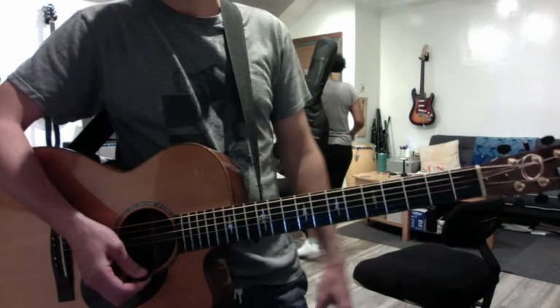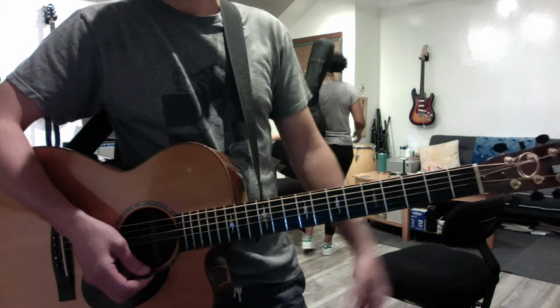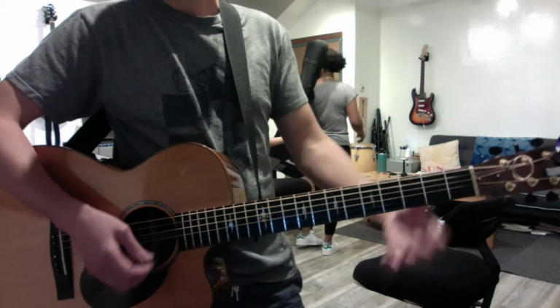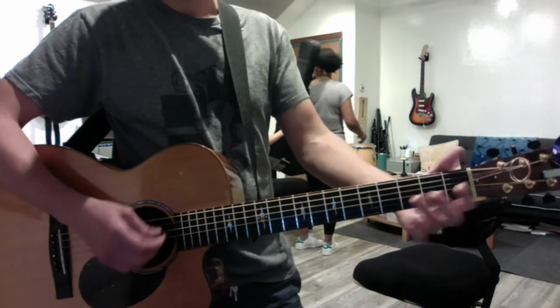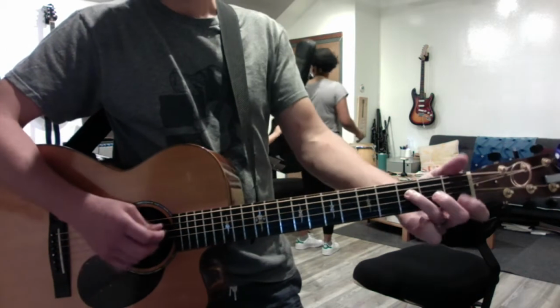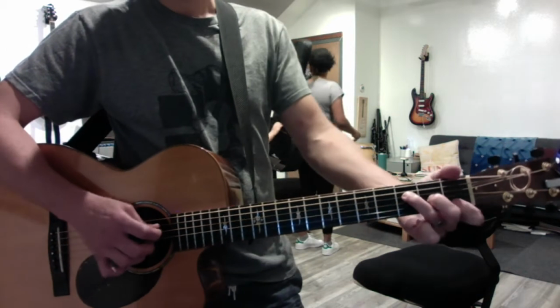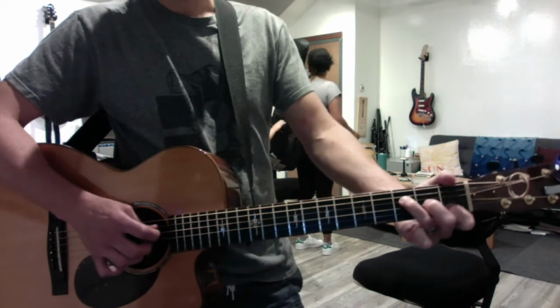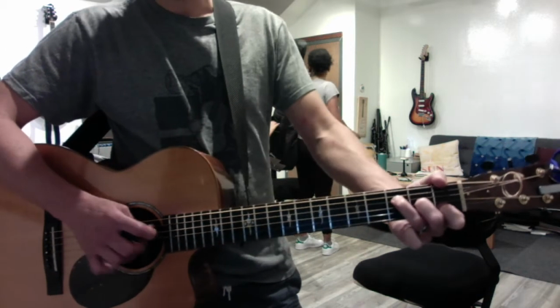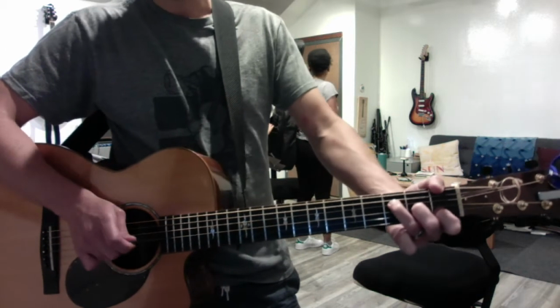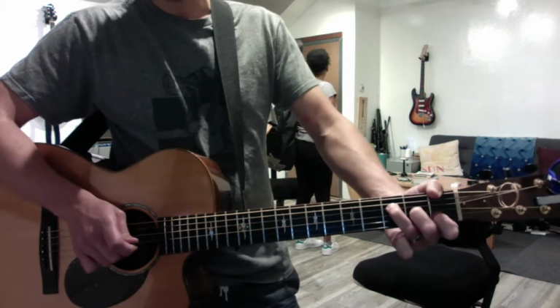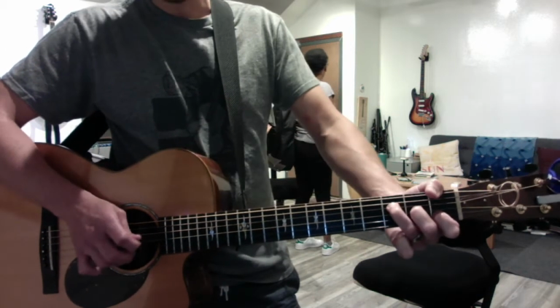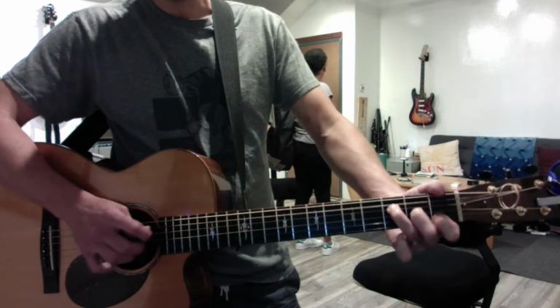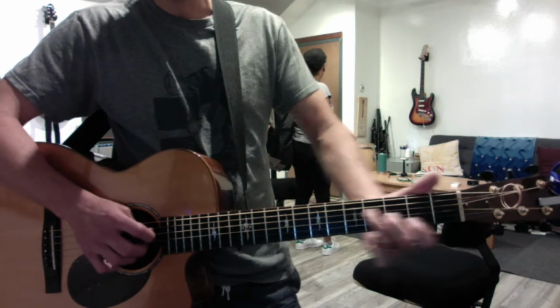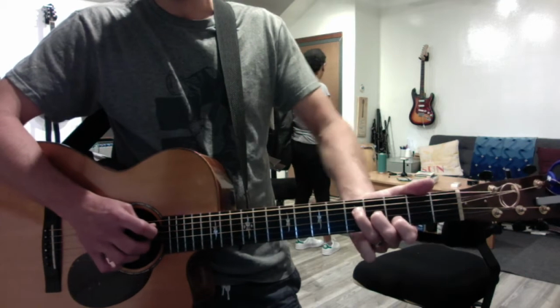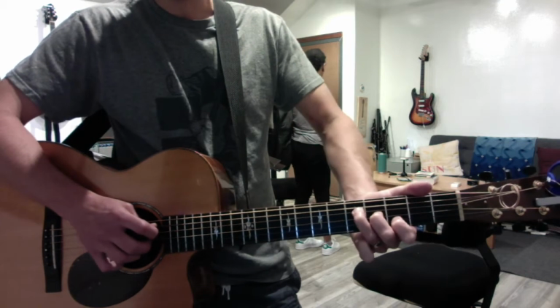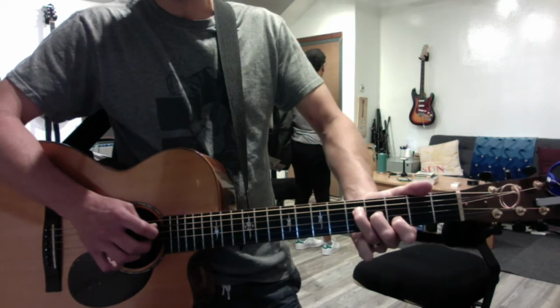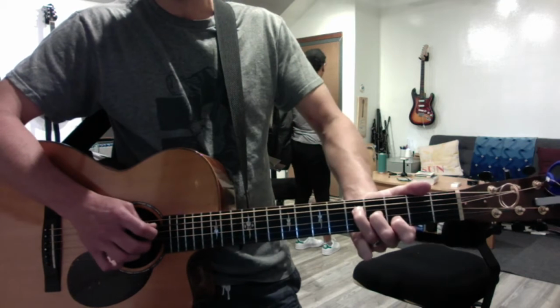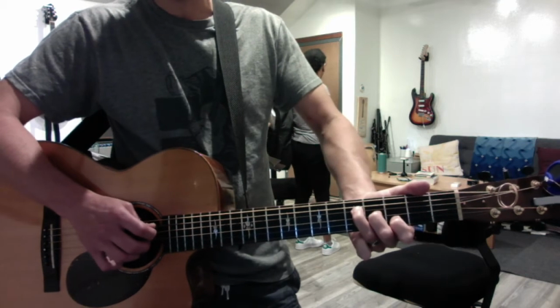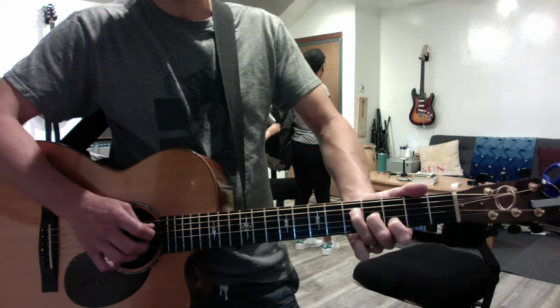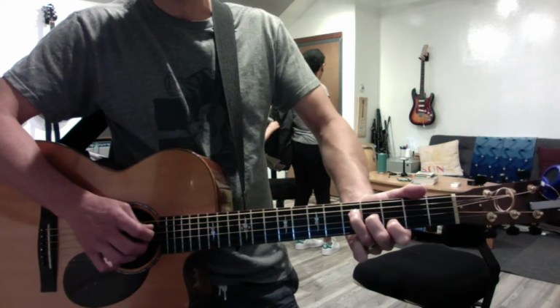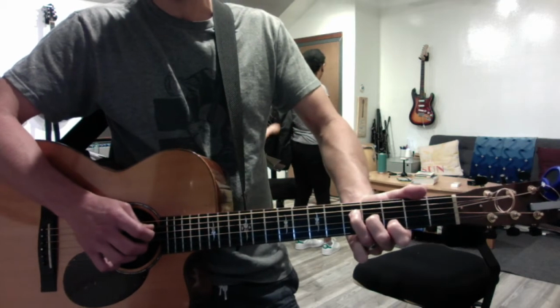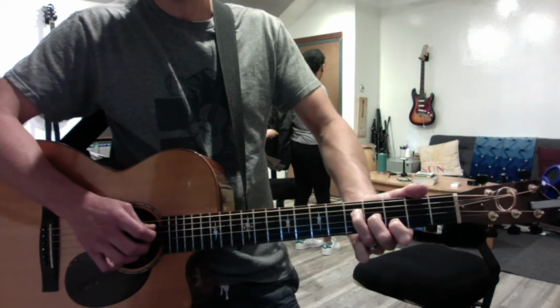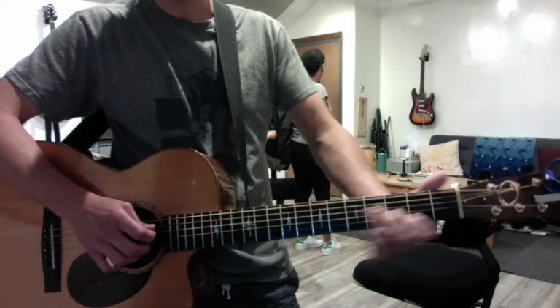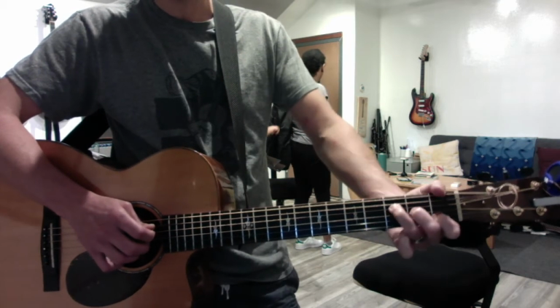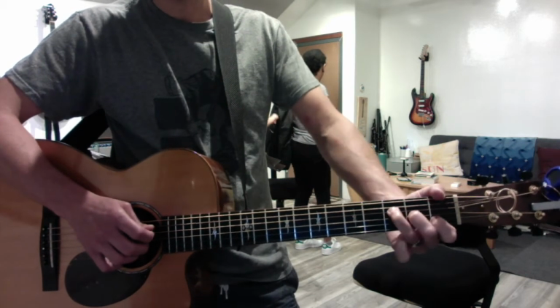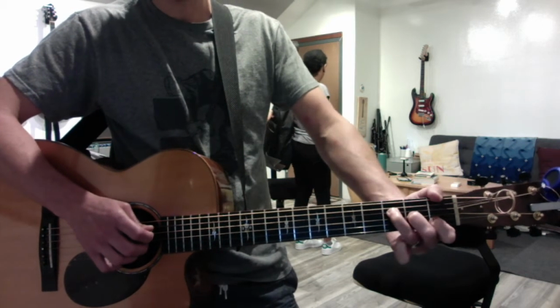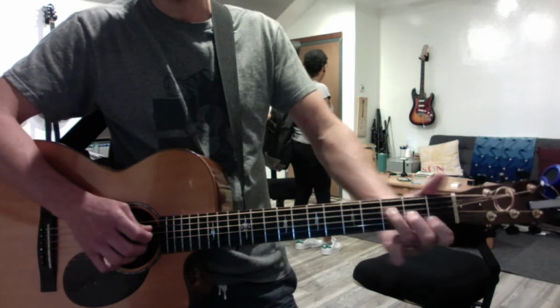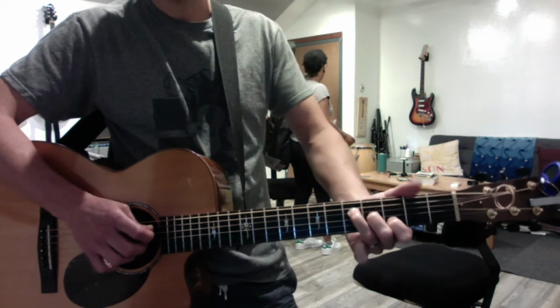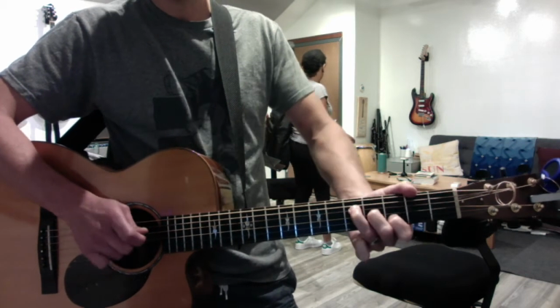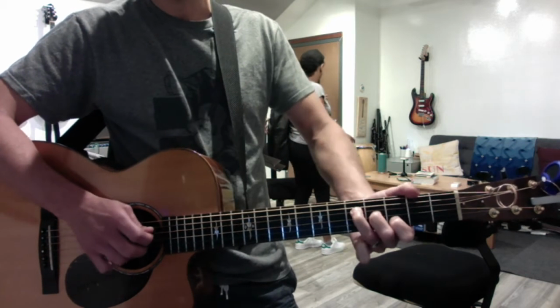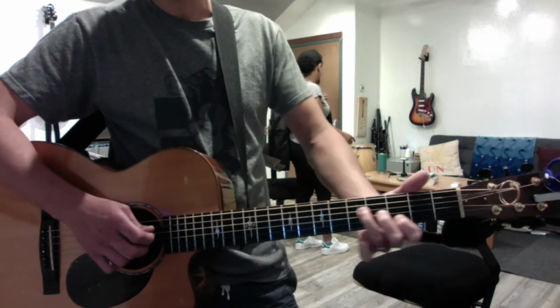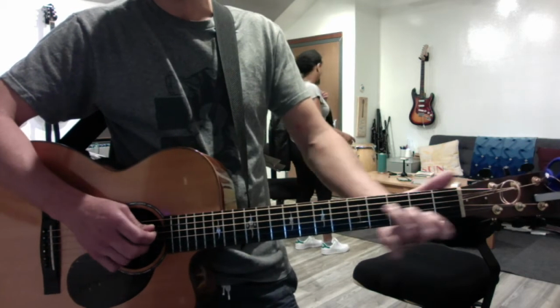That last thing is to take a baby F and just shift it up — 5, 4, 3 instead of 3, 2, 1 — and you get a baby G.